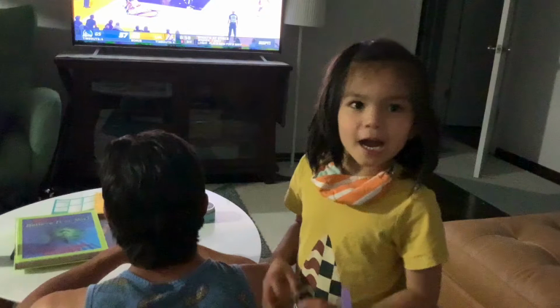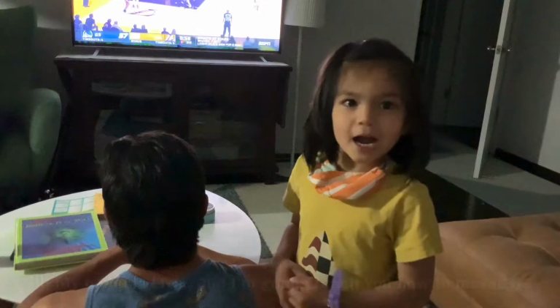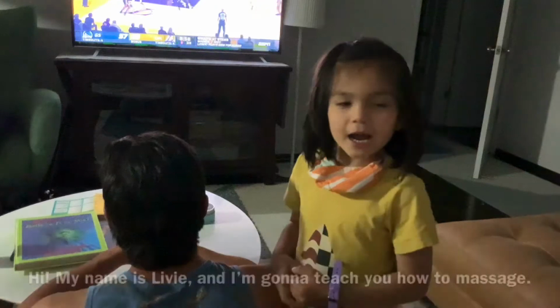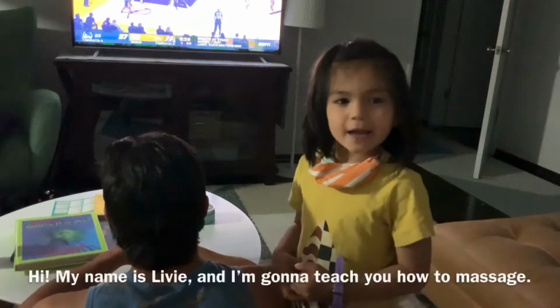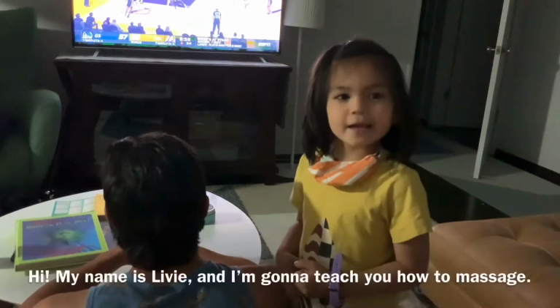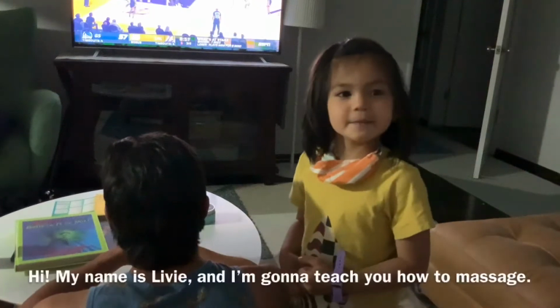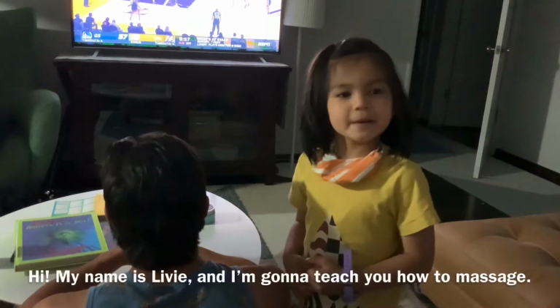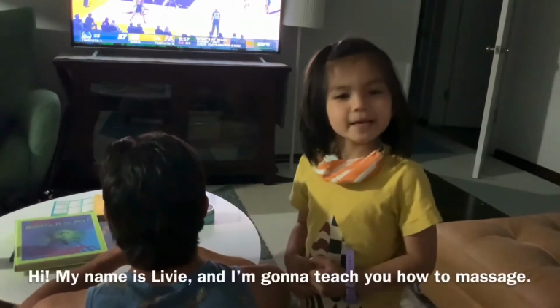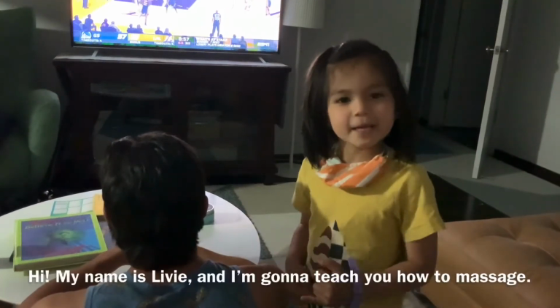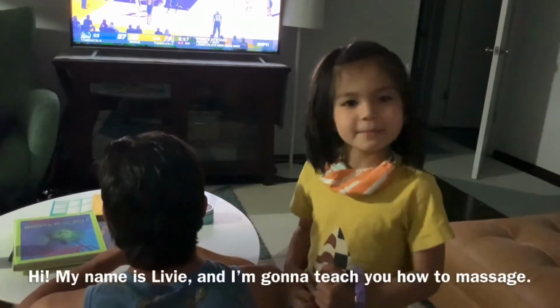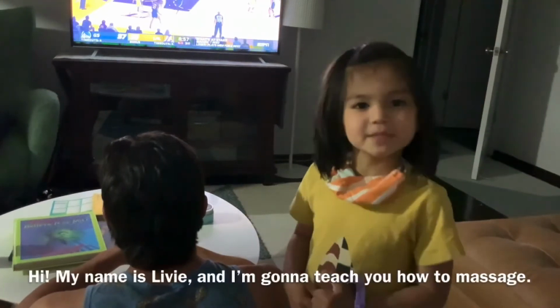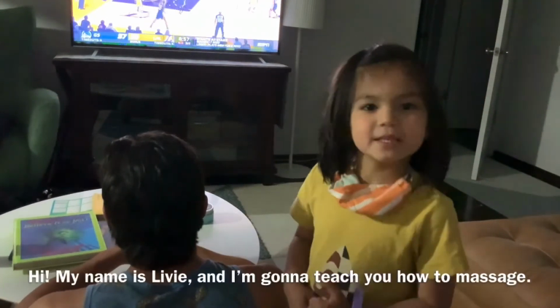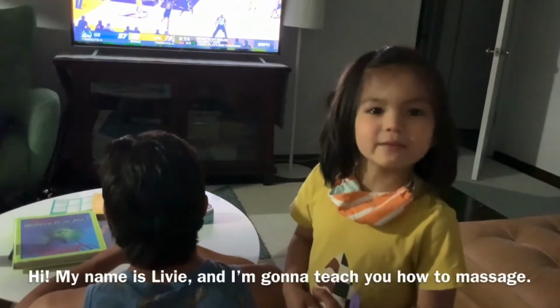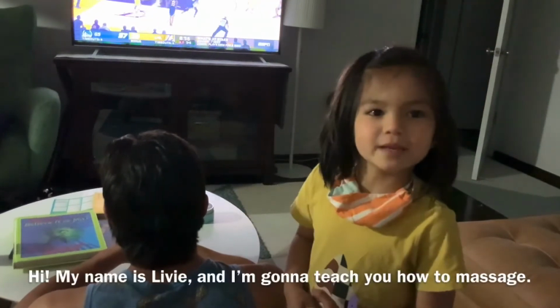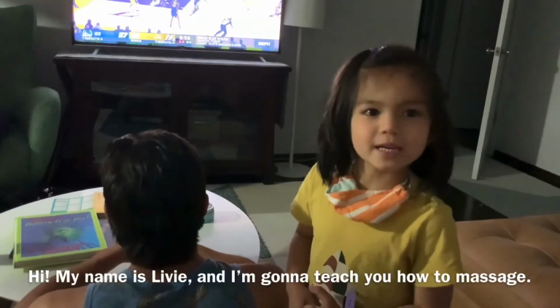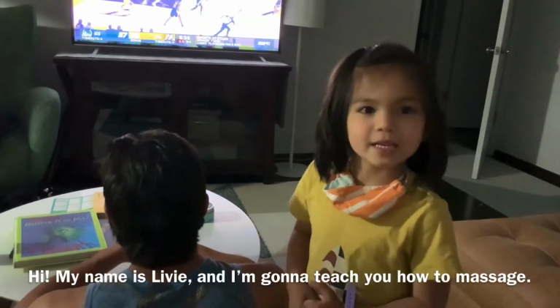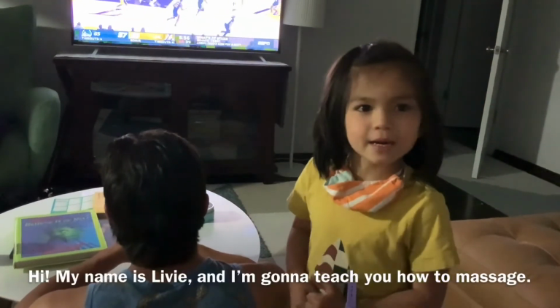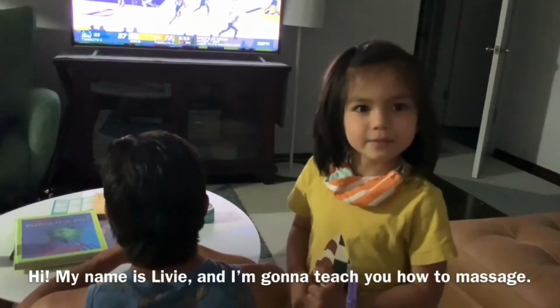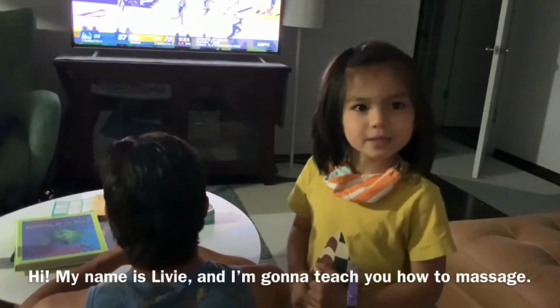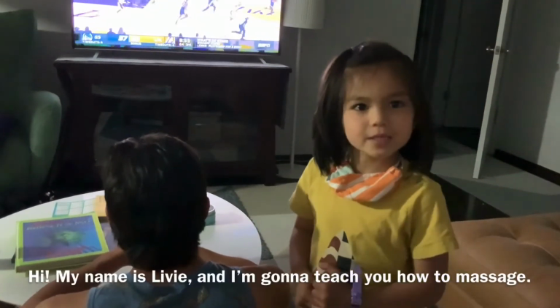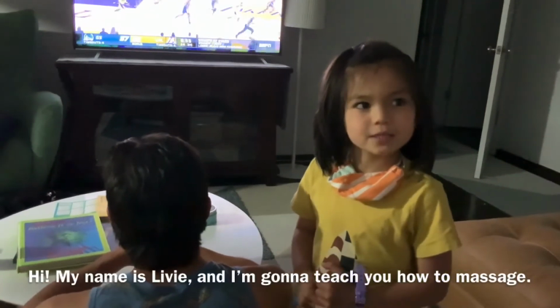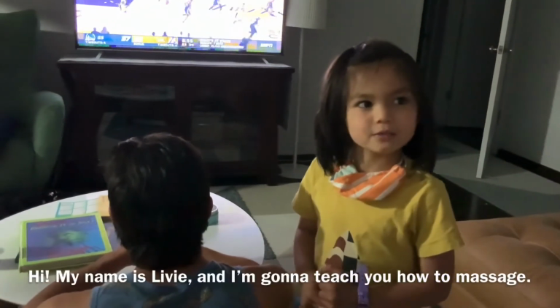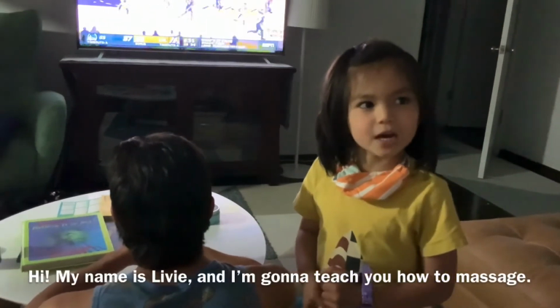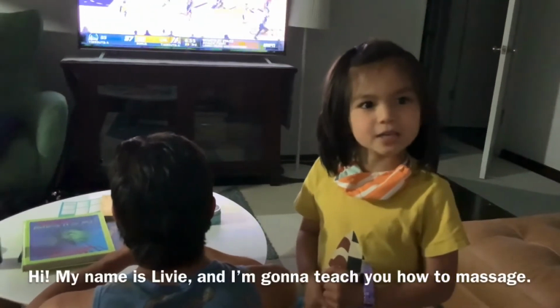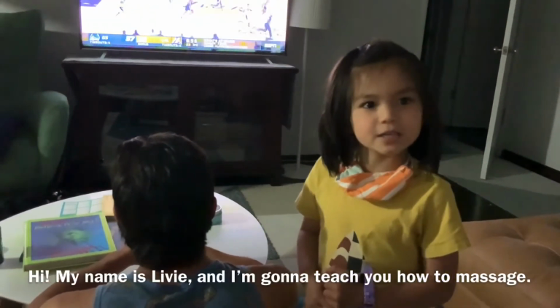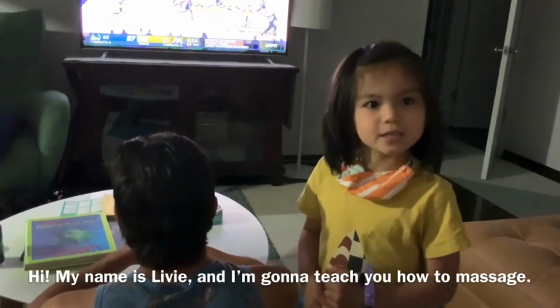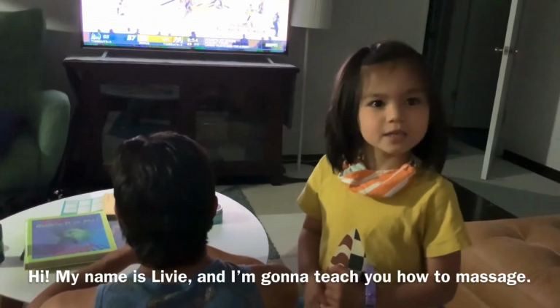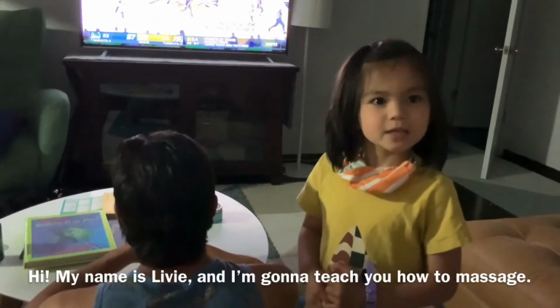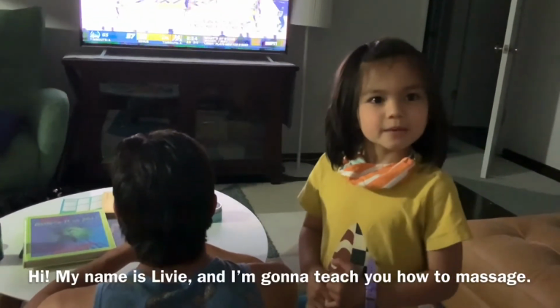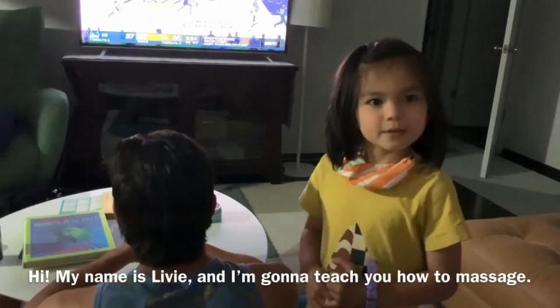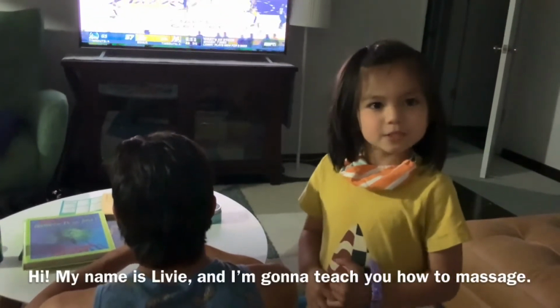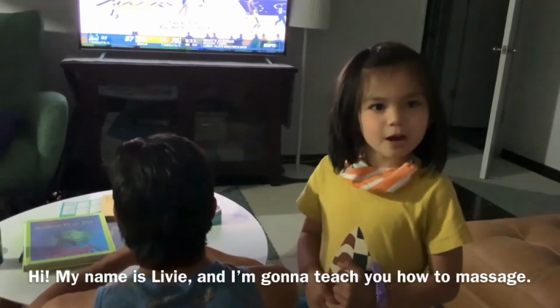Hi, my name is Libby and I'm going to teach you how to massage.